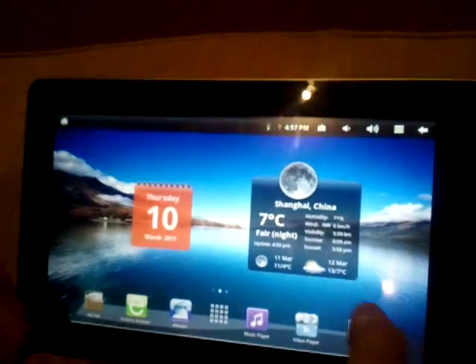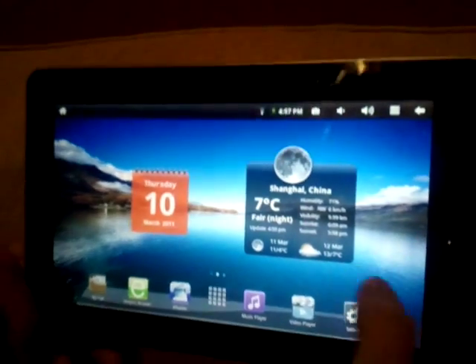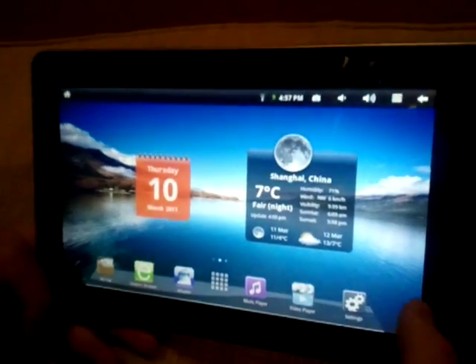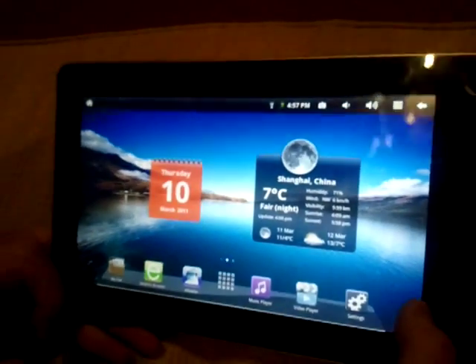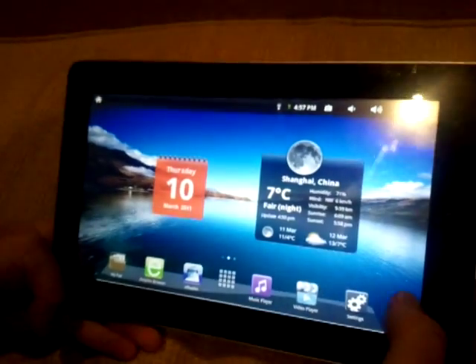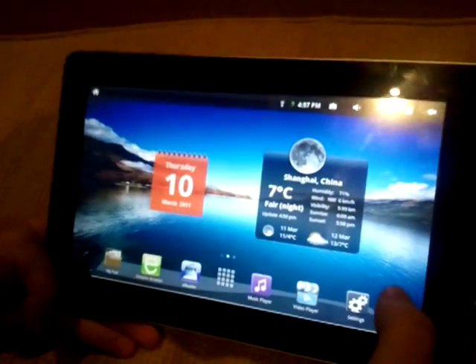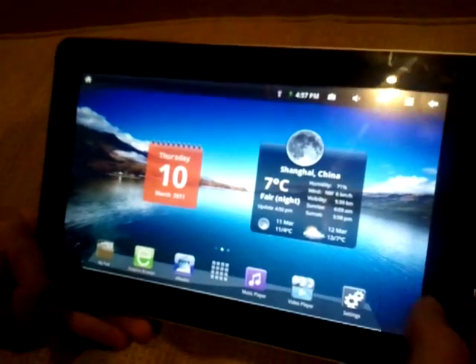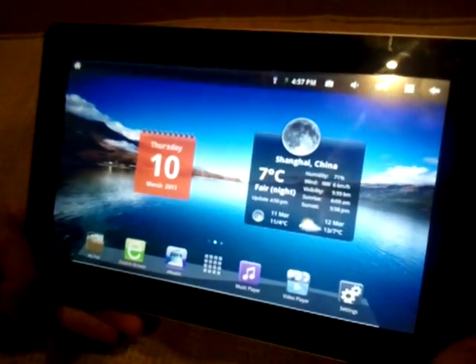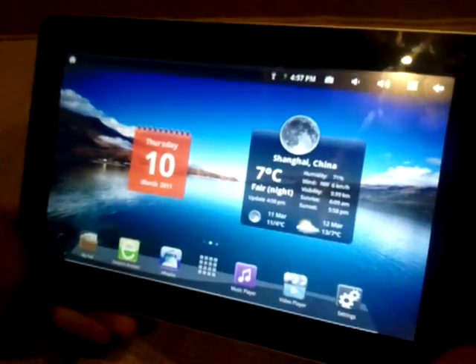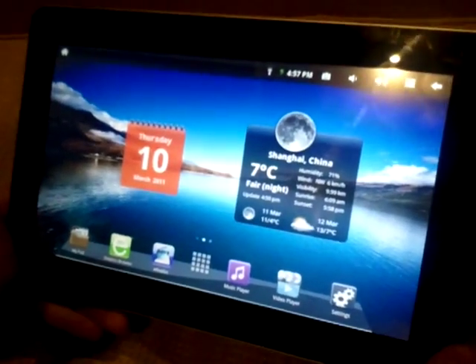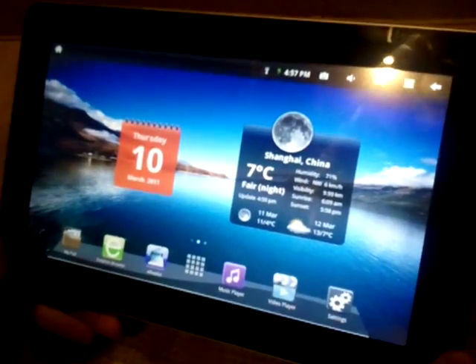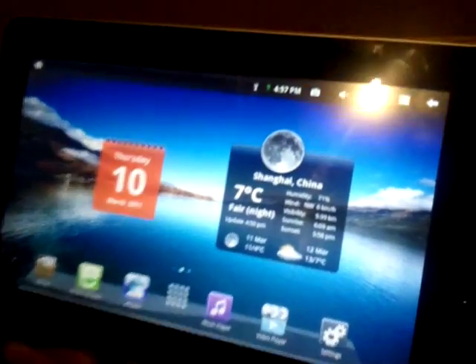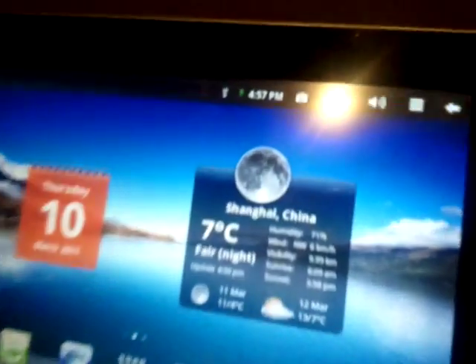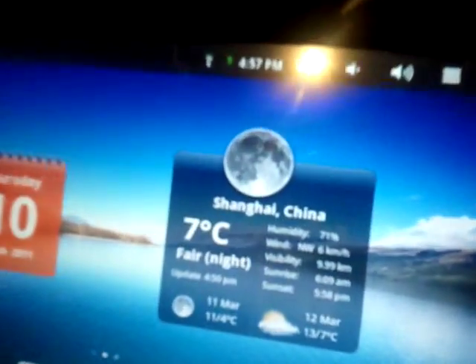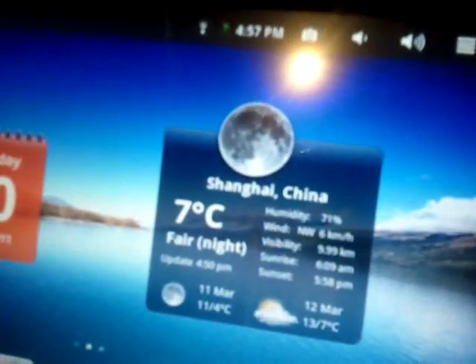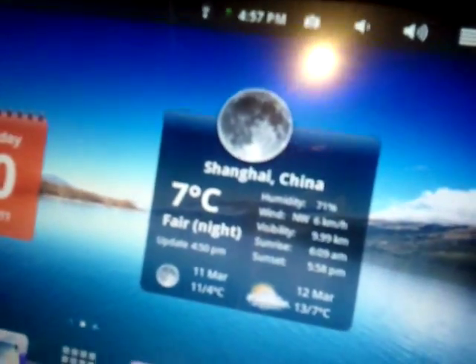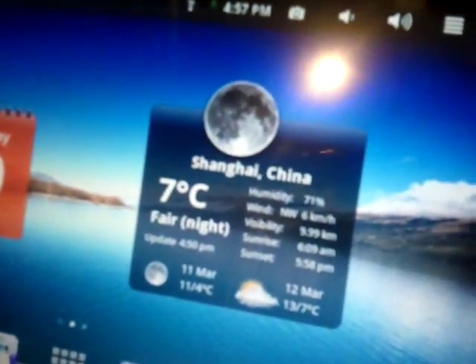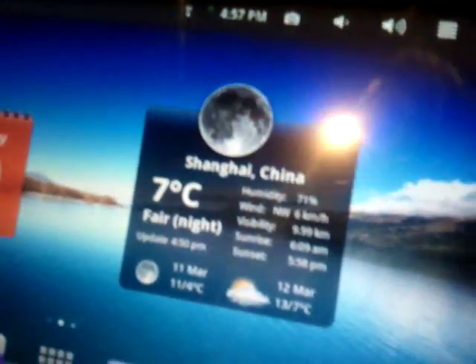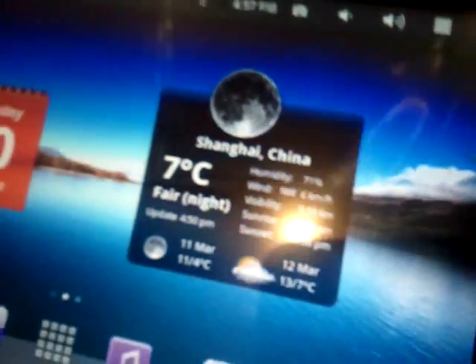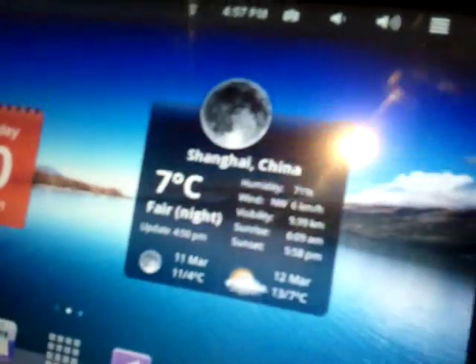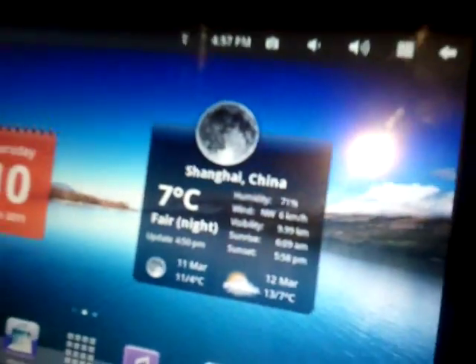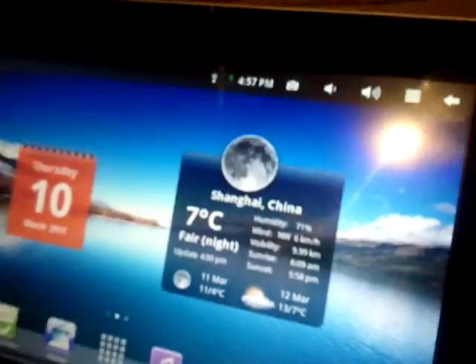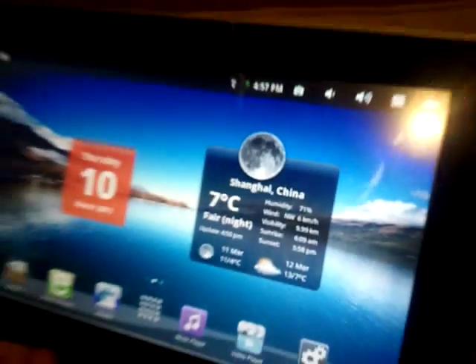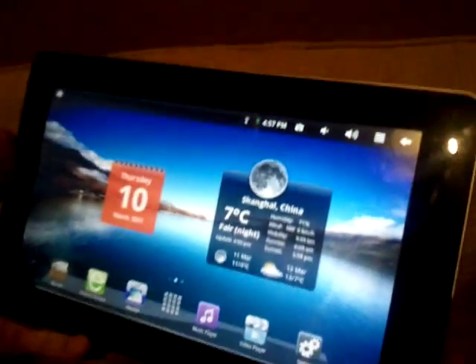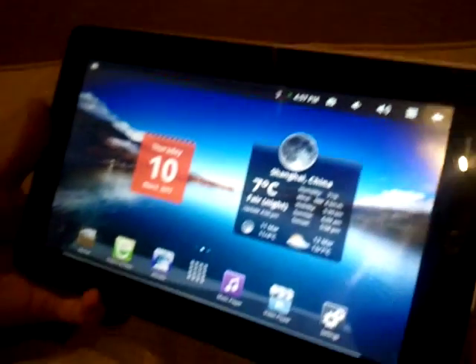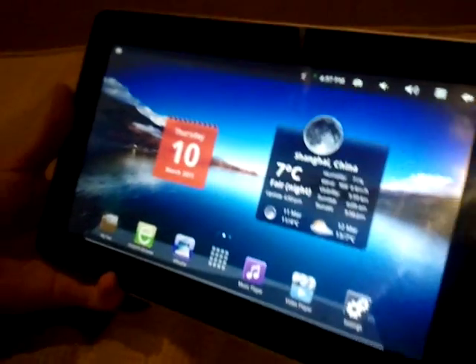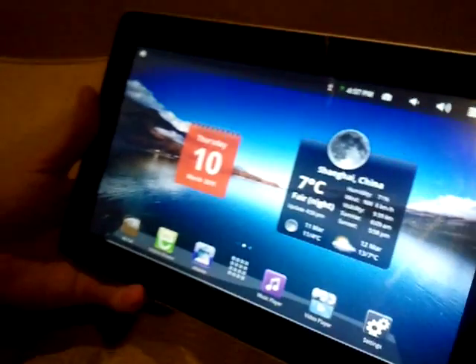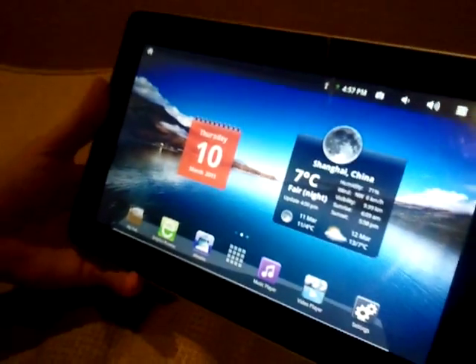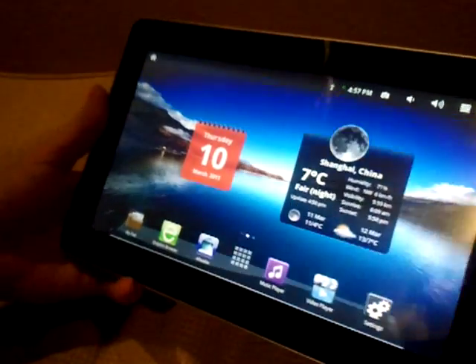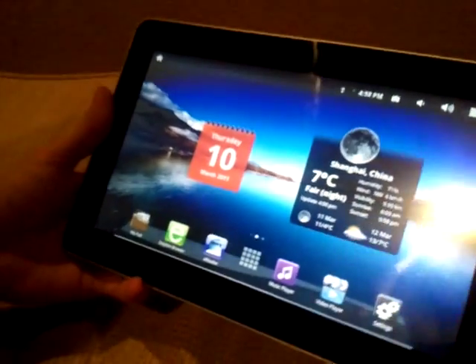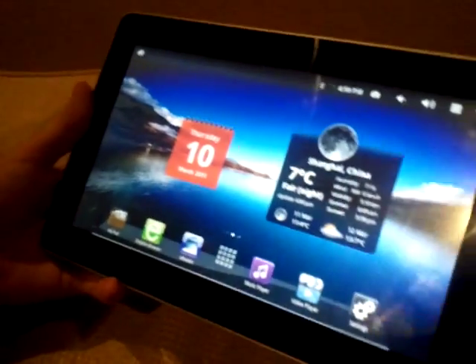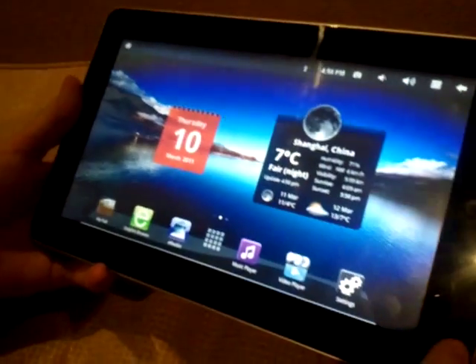It even shows you the weather in China. I'm glad I'm not there tonight. Yeah, it's pretty cool.